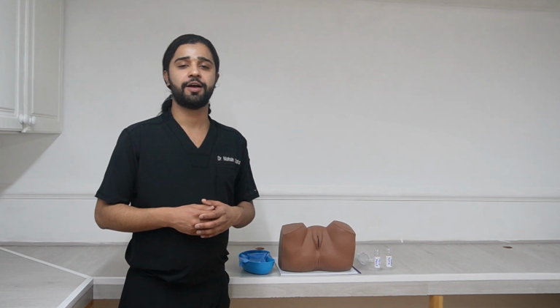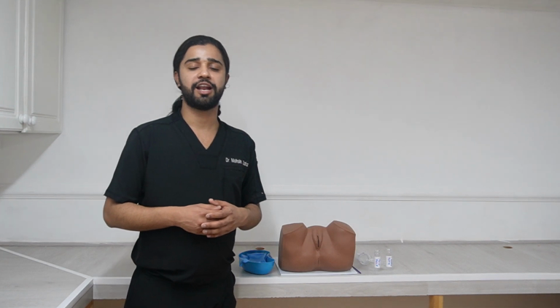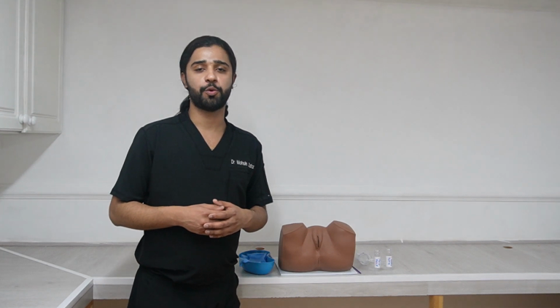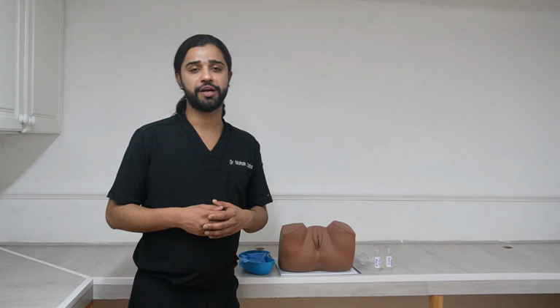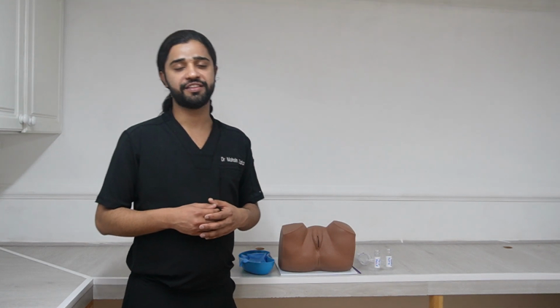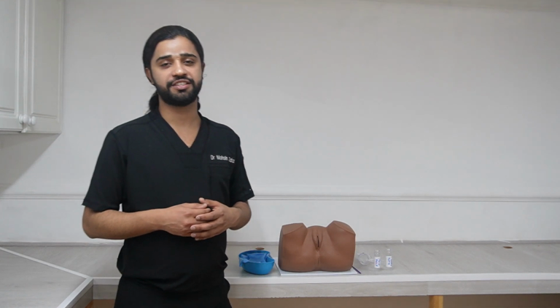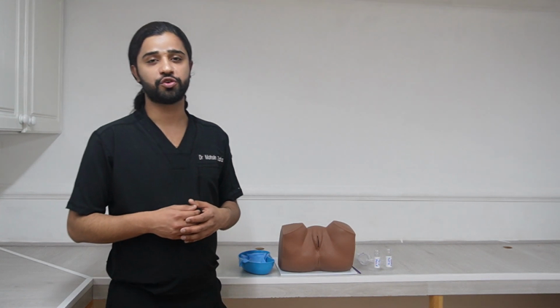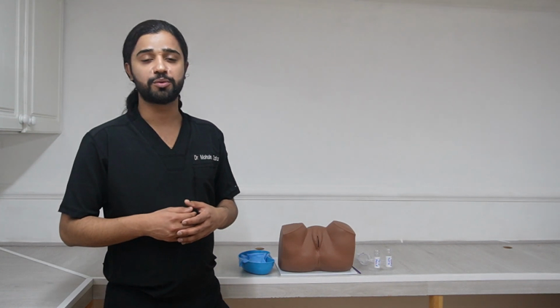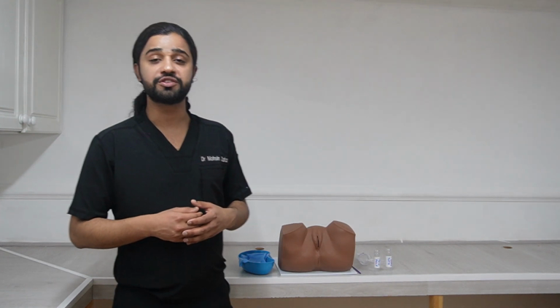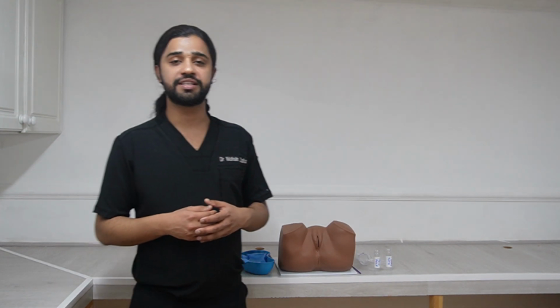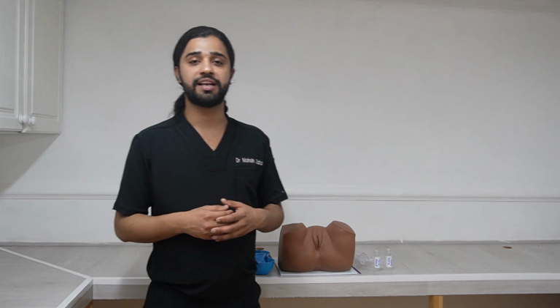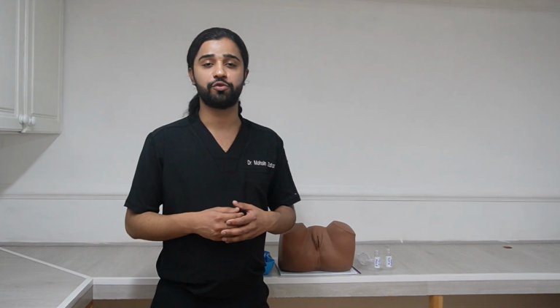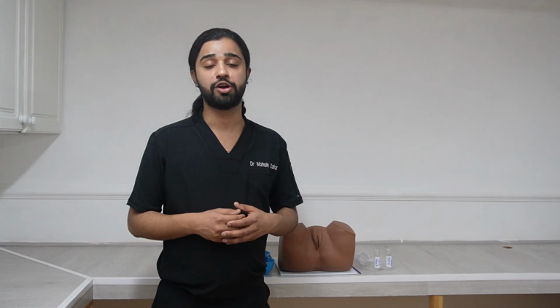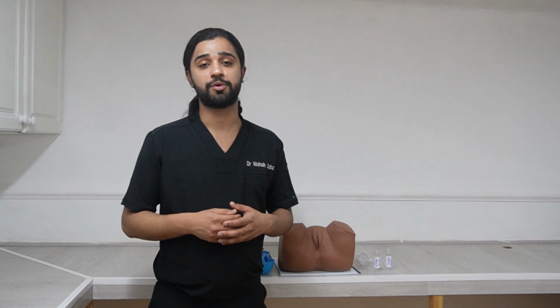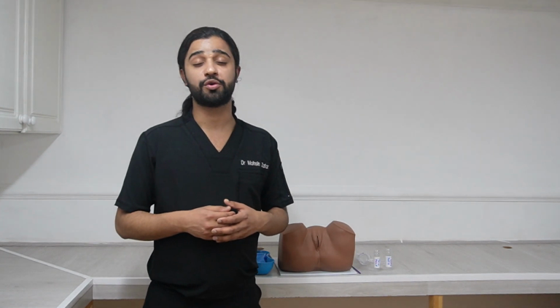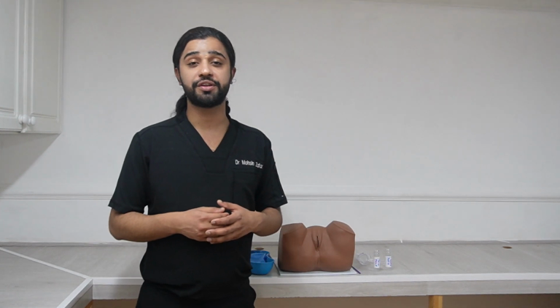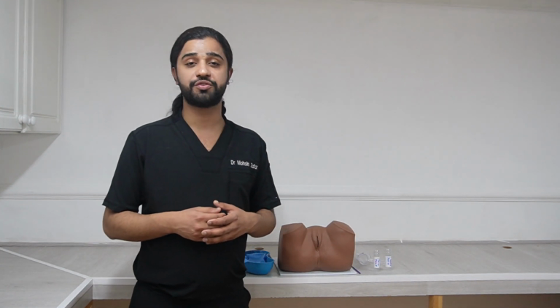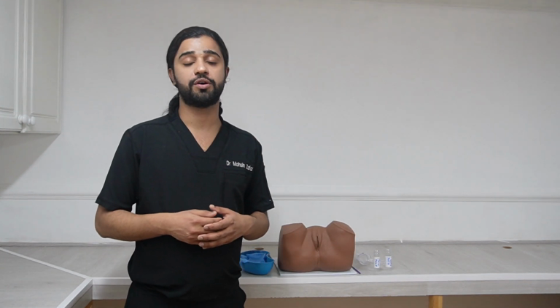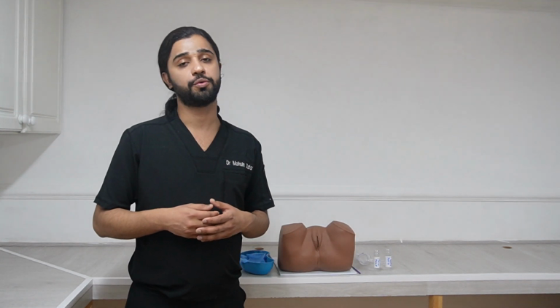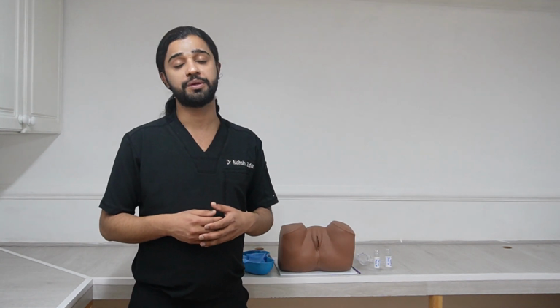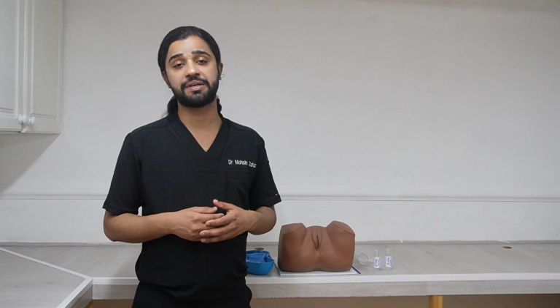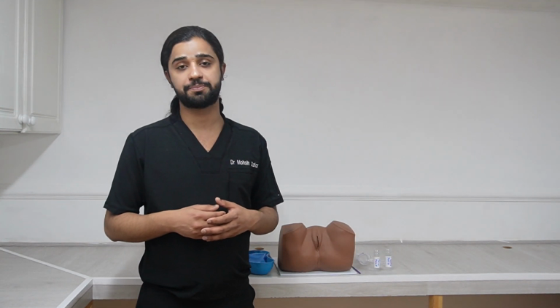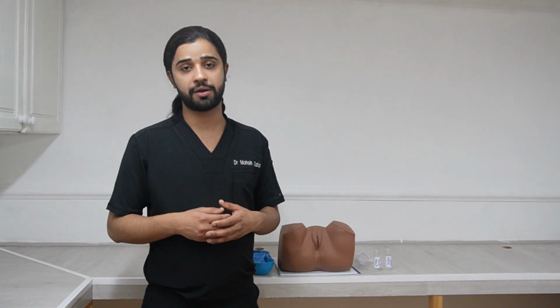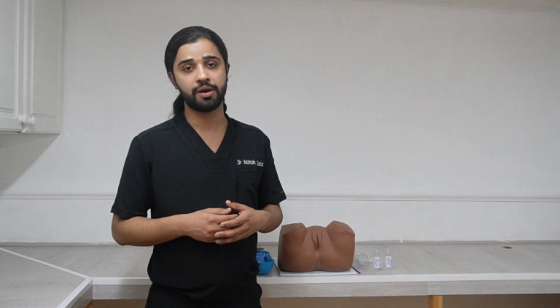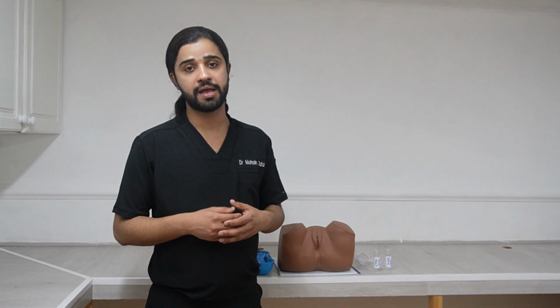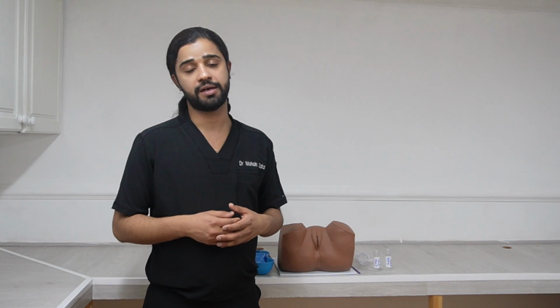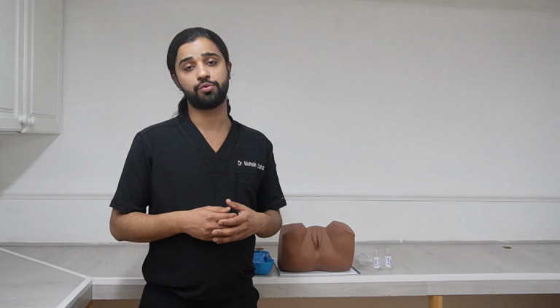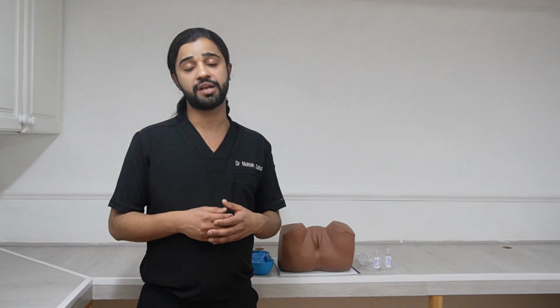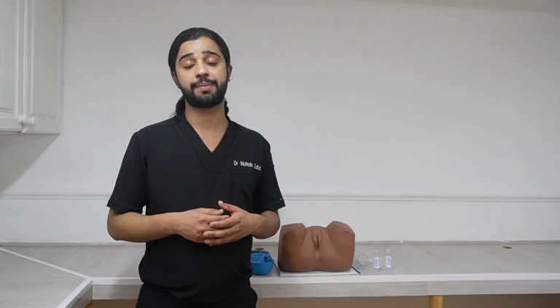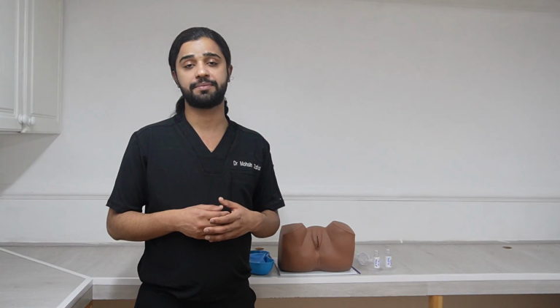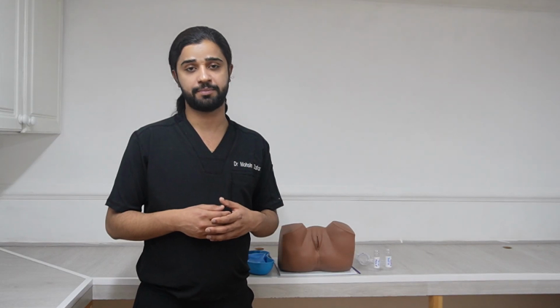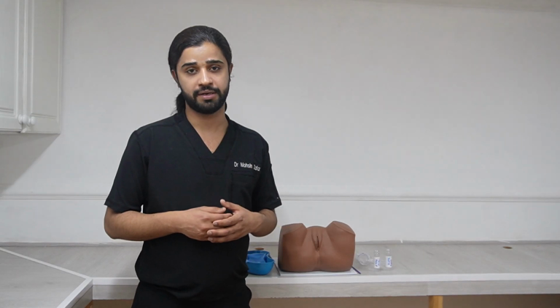Hello everyone, this is Dr. Mohsin and today I am going to teach you how to do the per-speculum exam and how to take a pap smear.